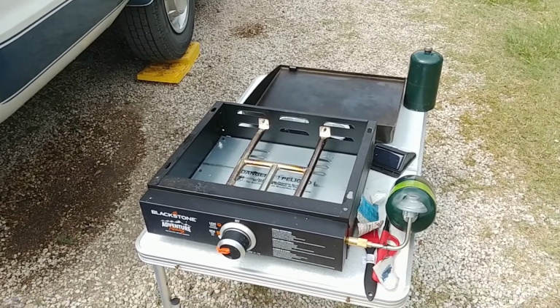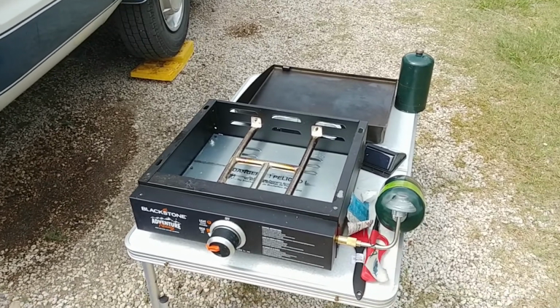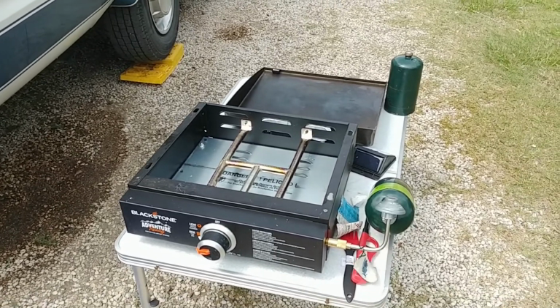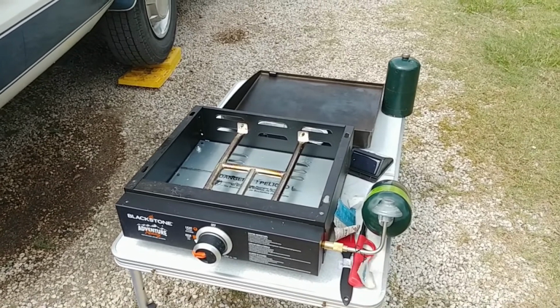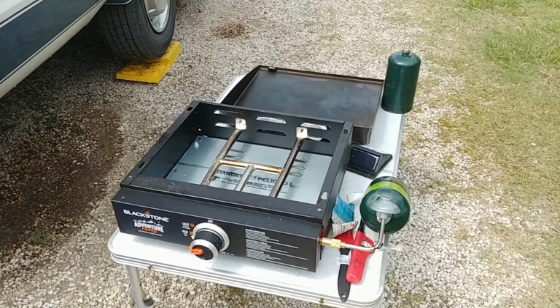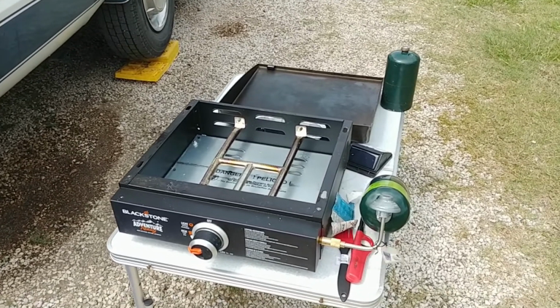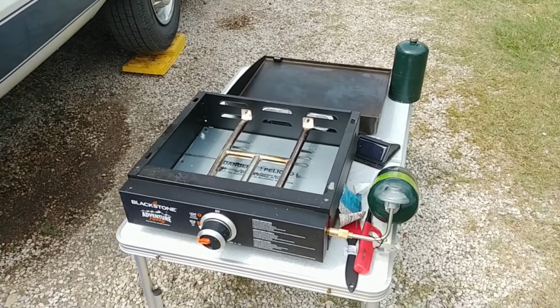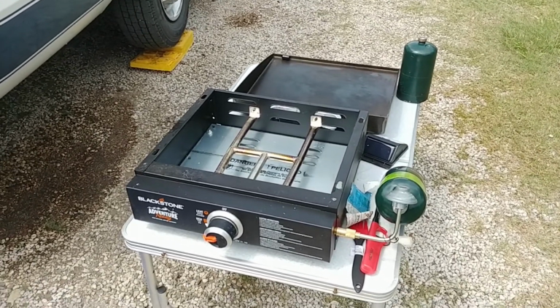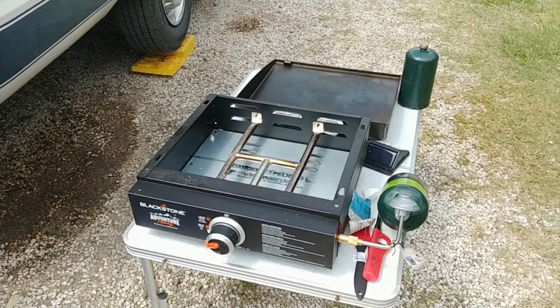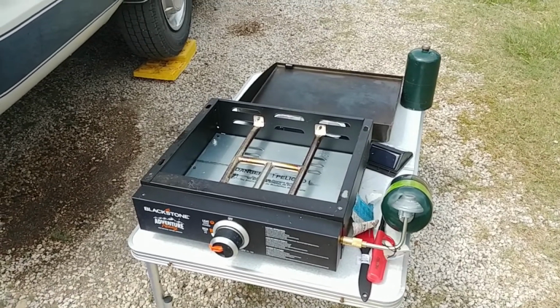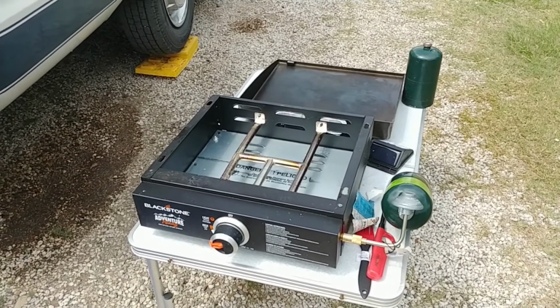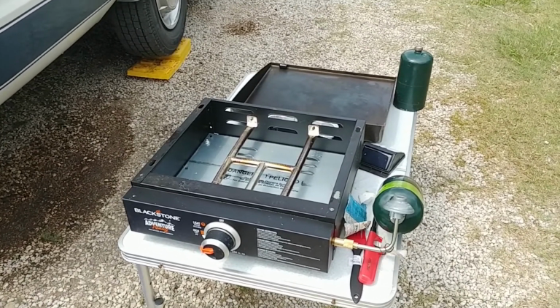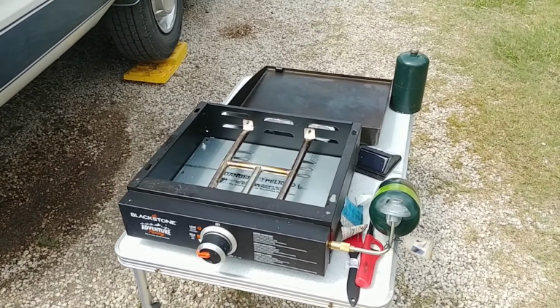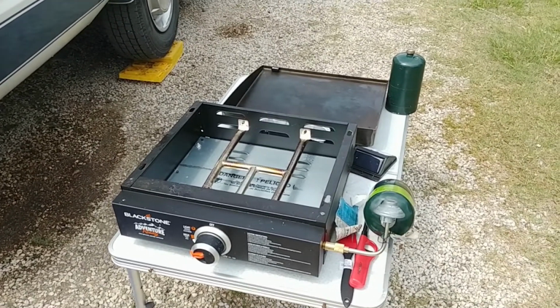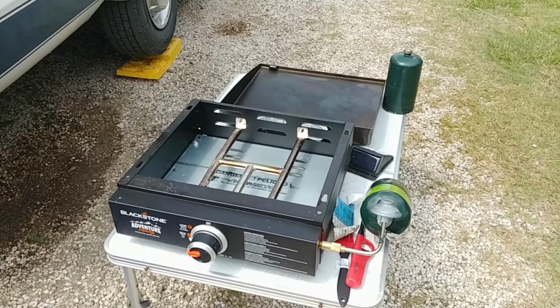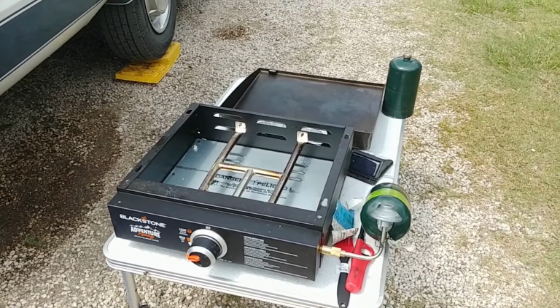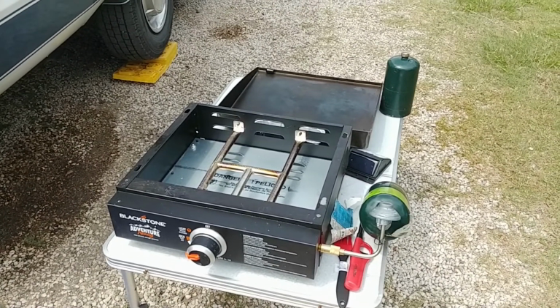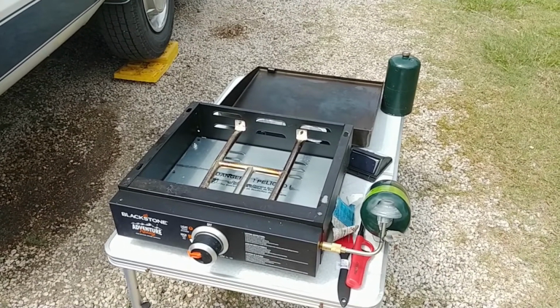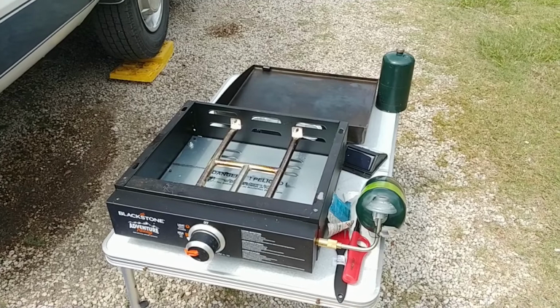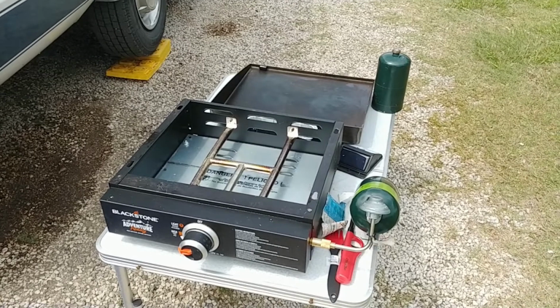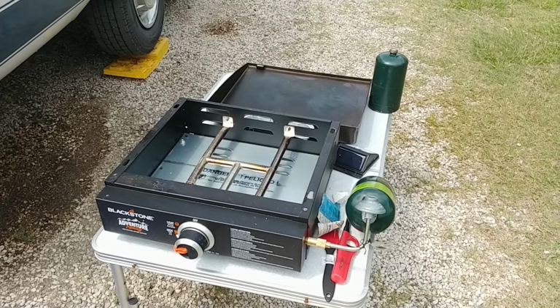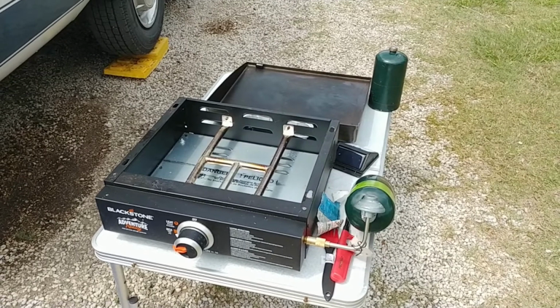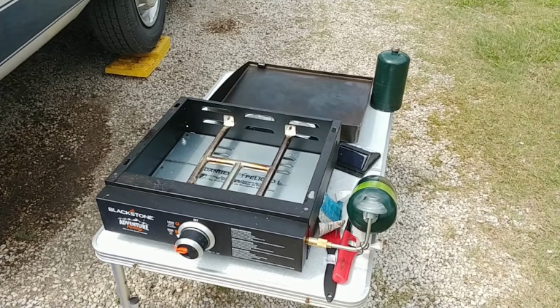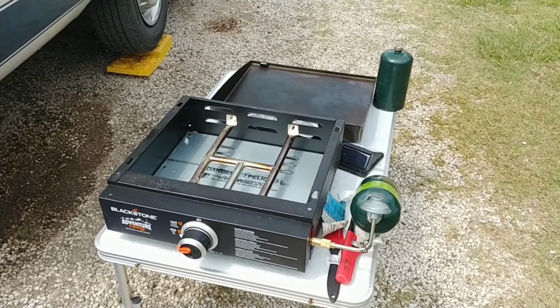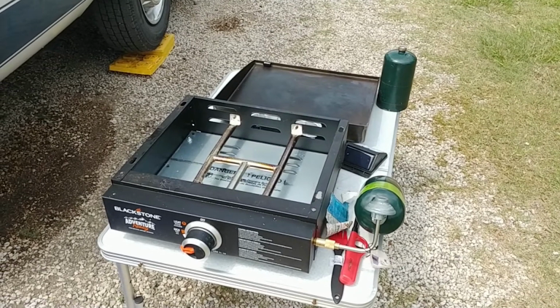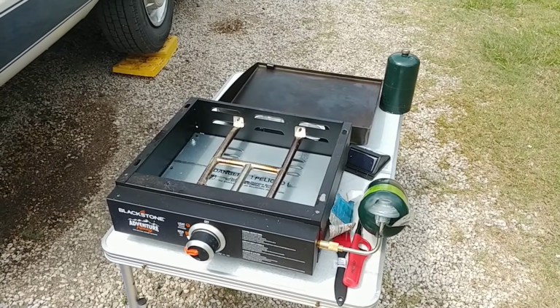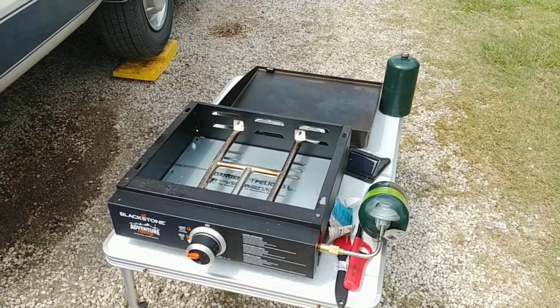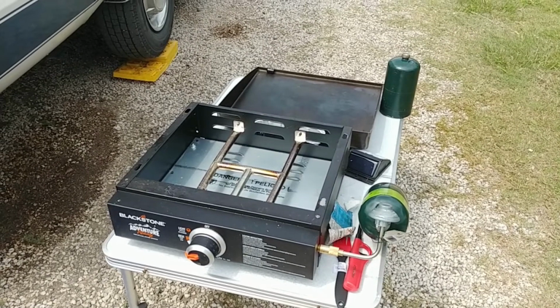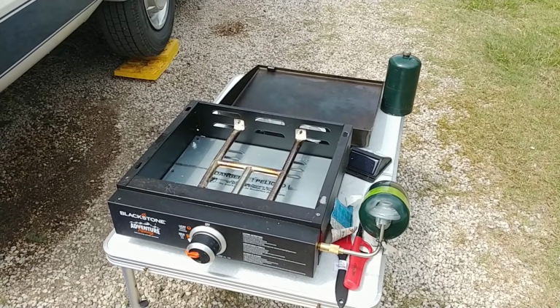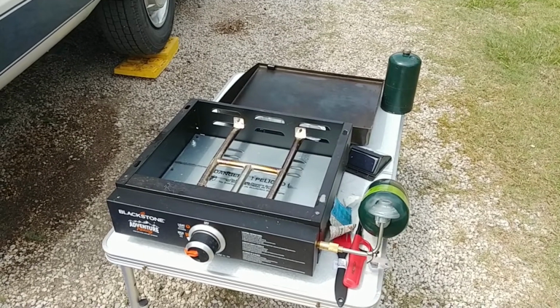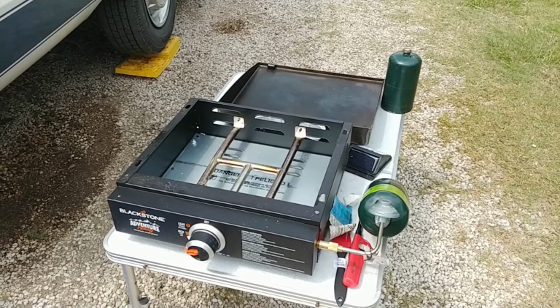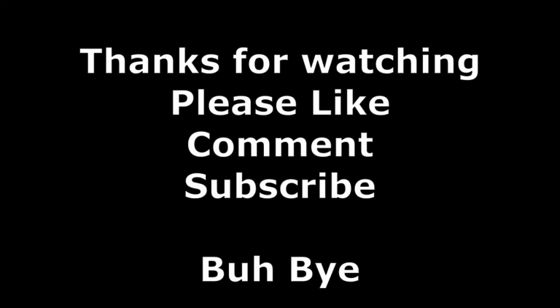This keeps burning. Amazing. Now it's so windy, maybe none of this will be usable, but I thought I'd give it a try before I pack it up. Have a nice day.